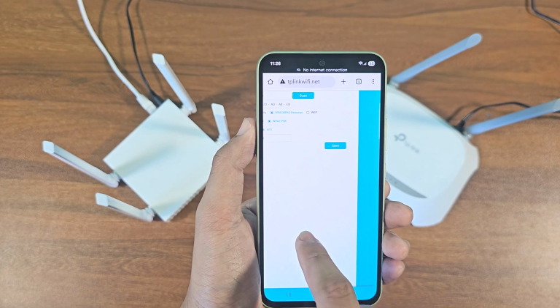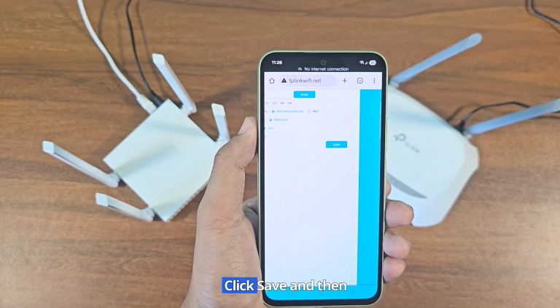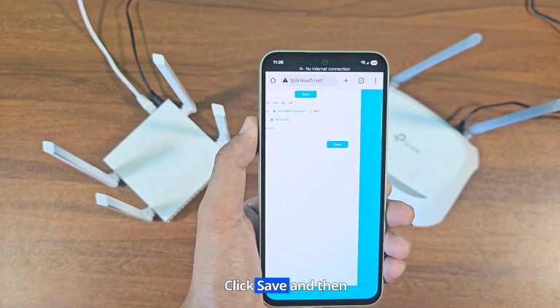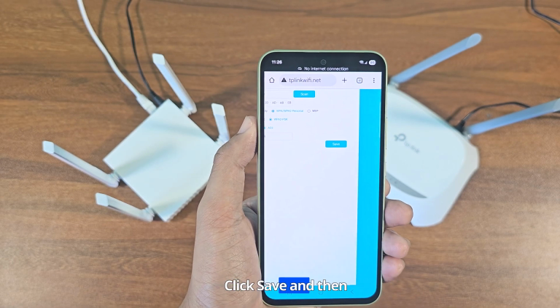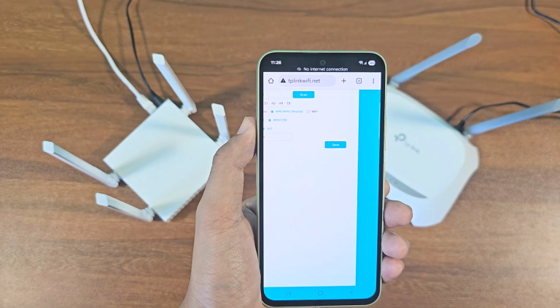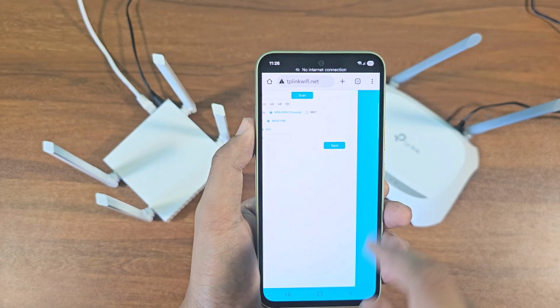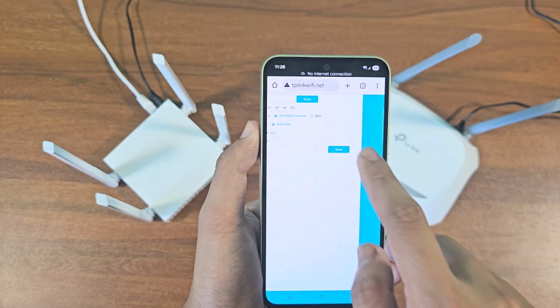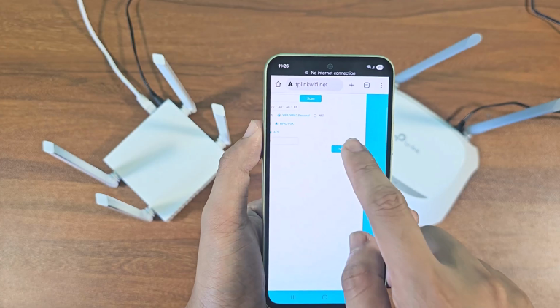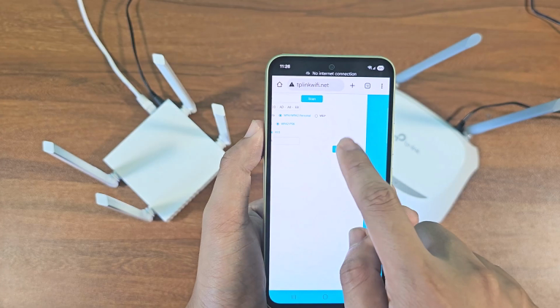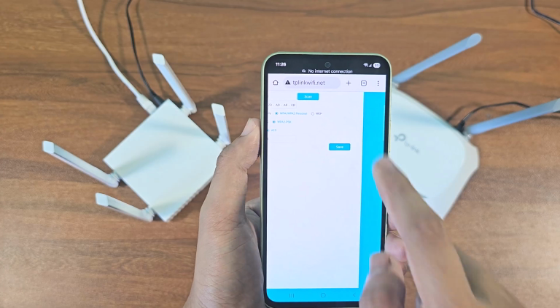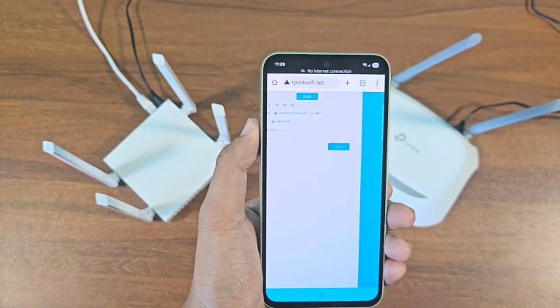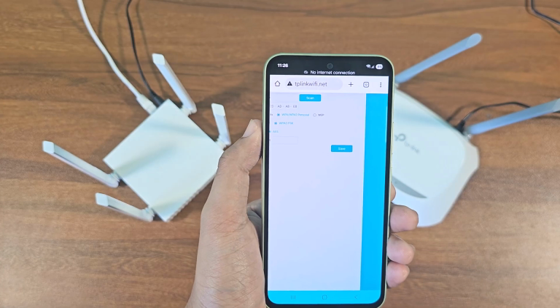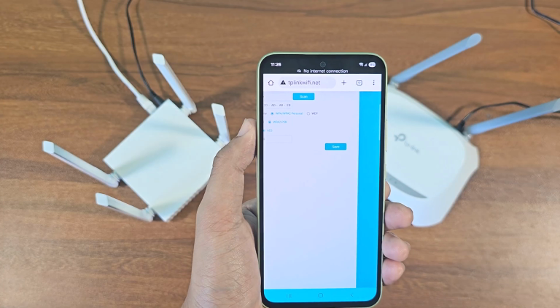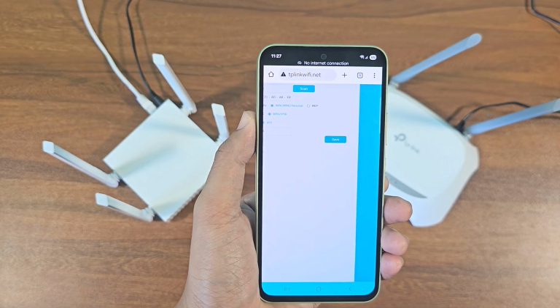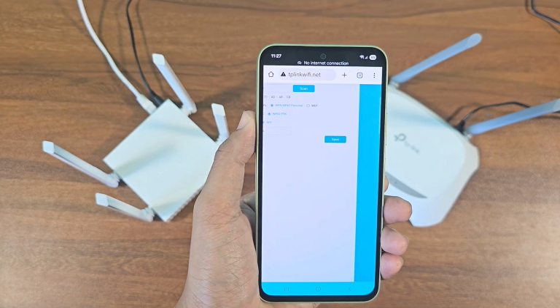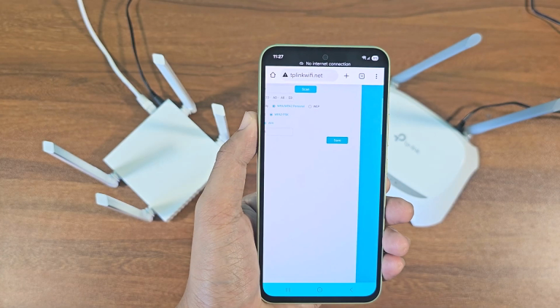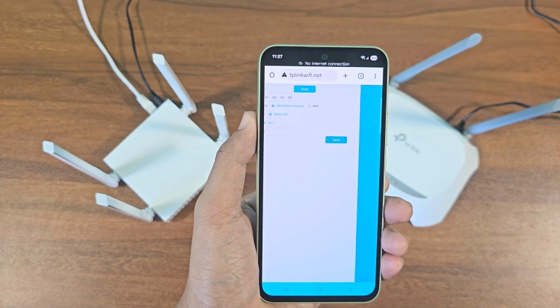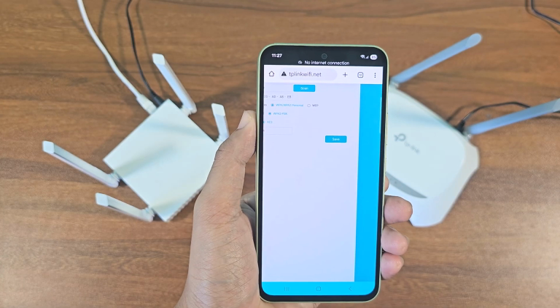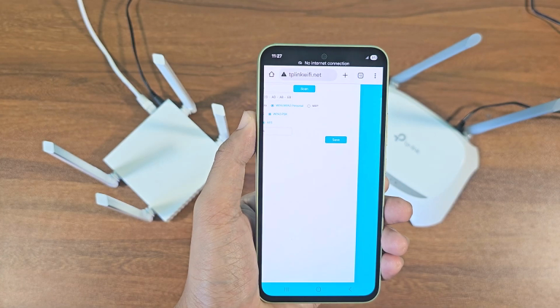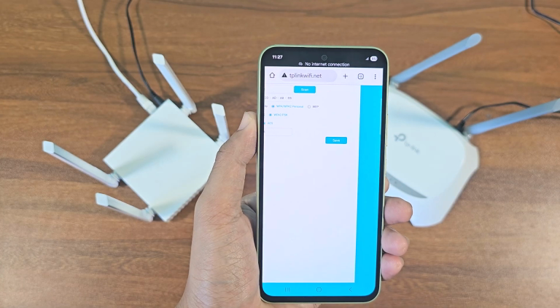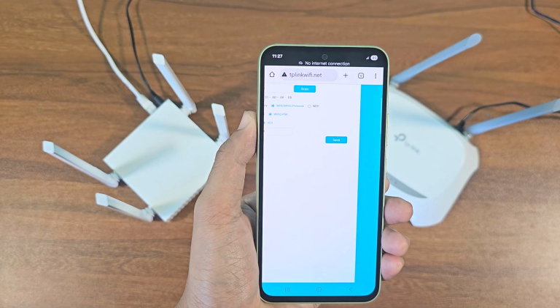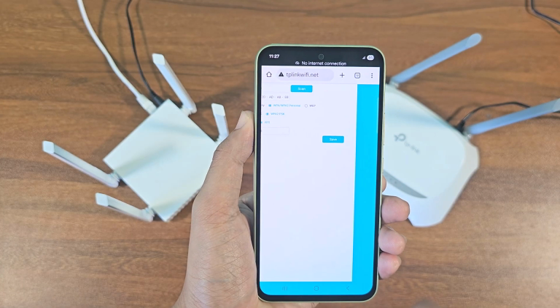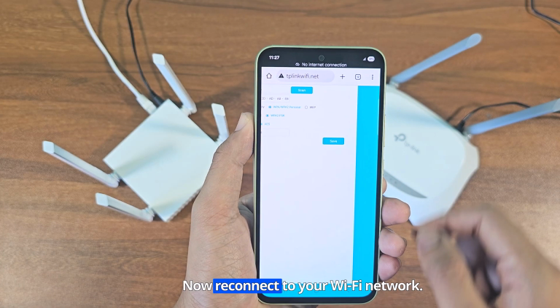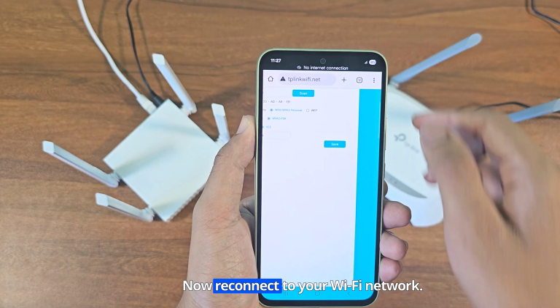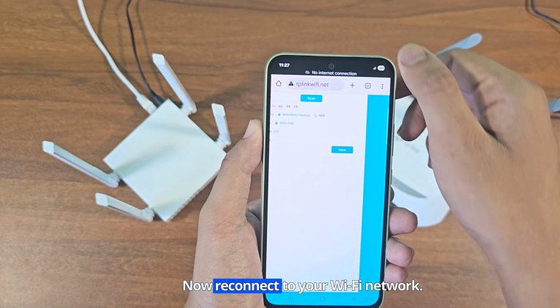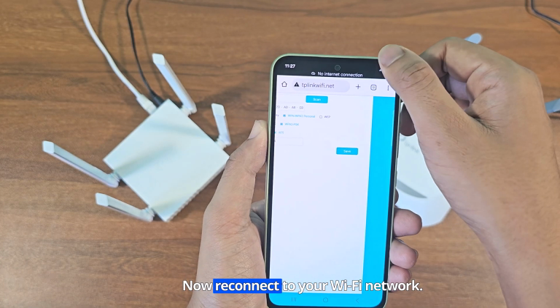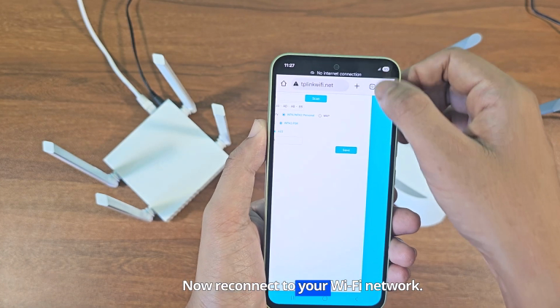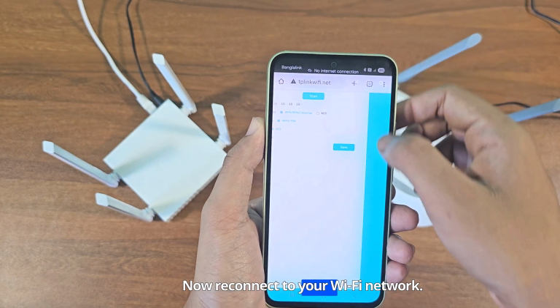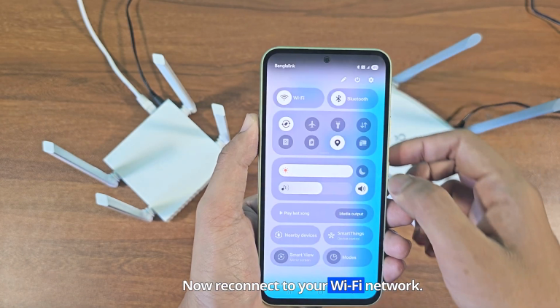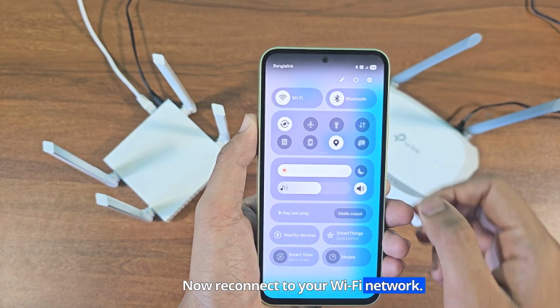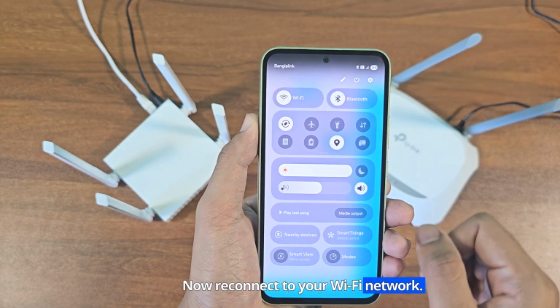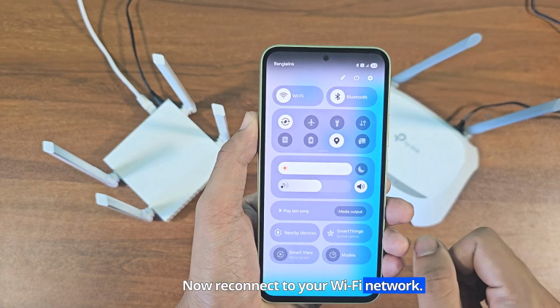Click Save, then reconnect to your Wi-Fi network.